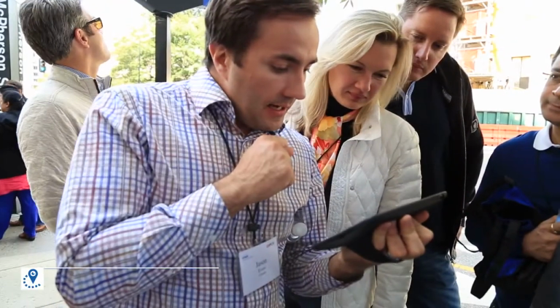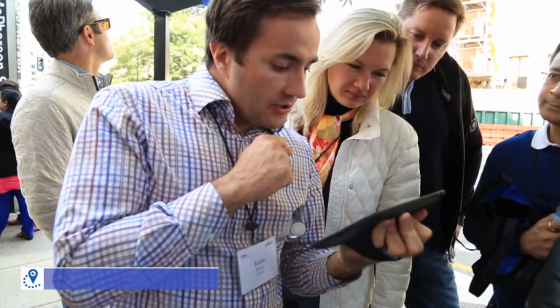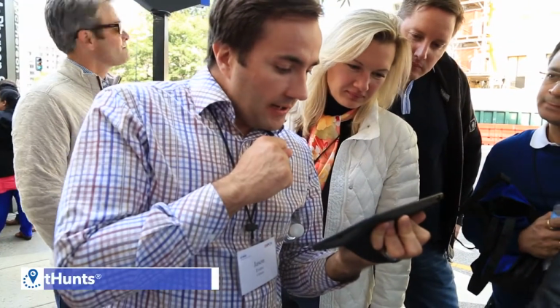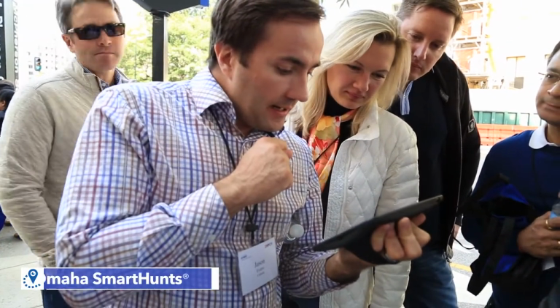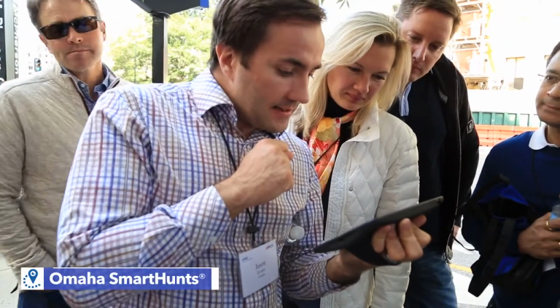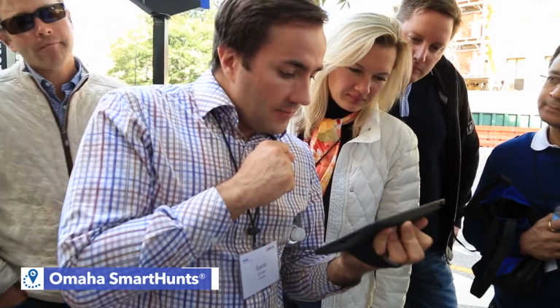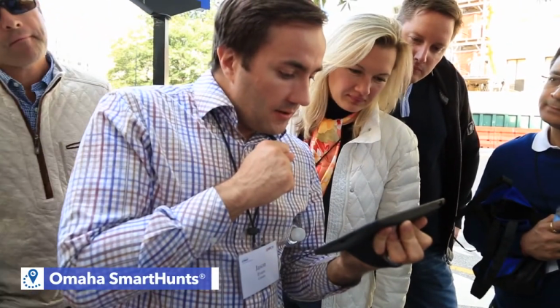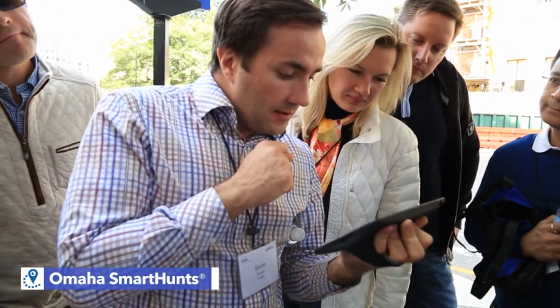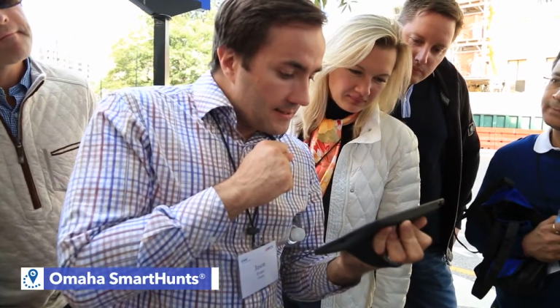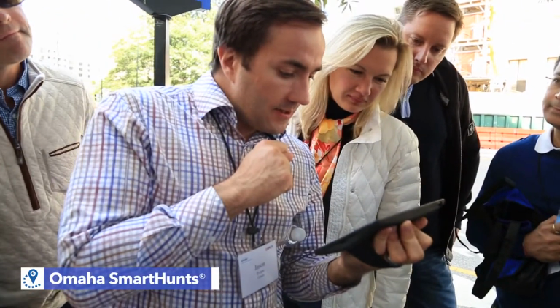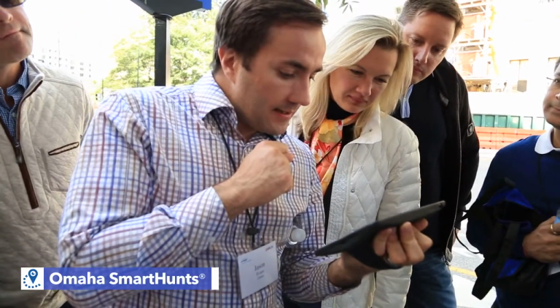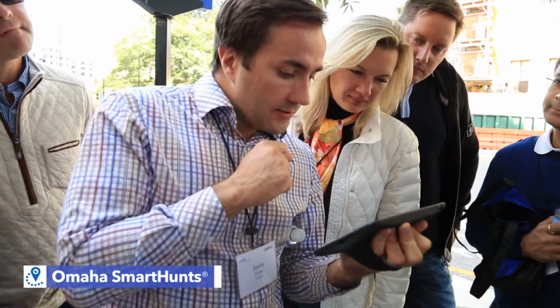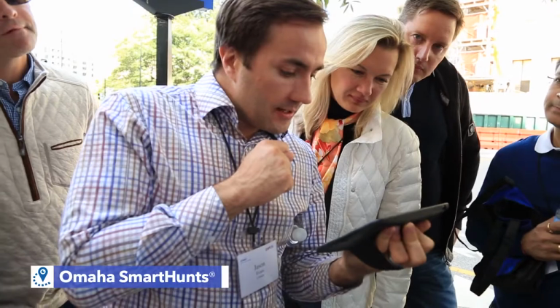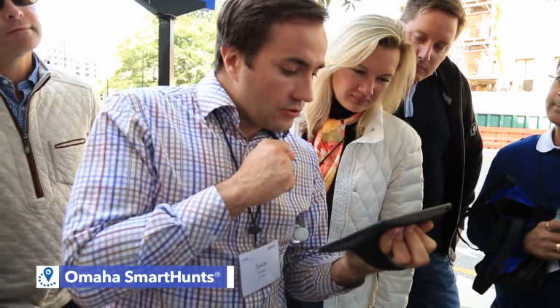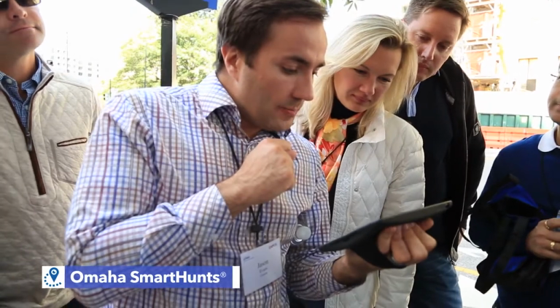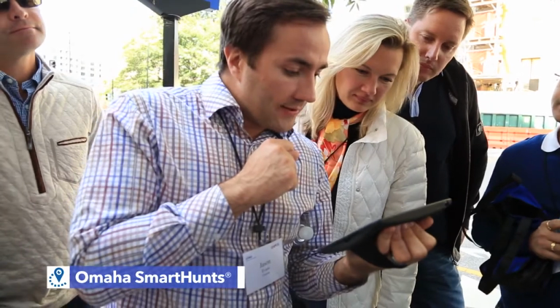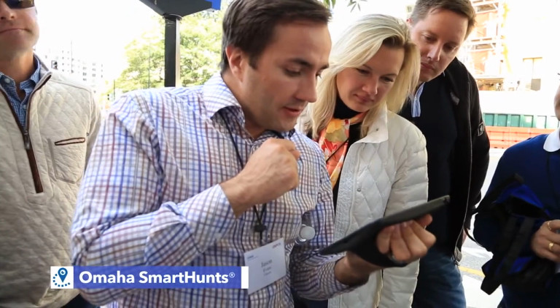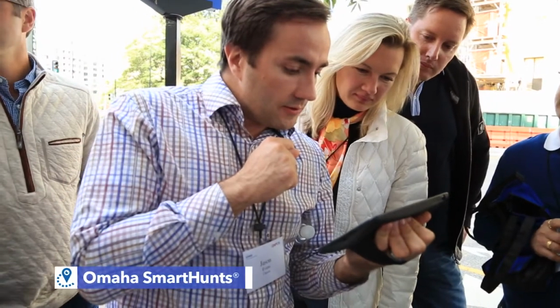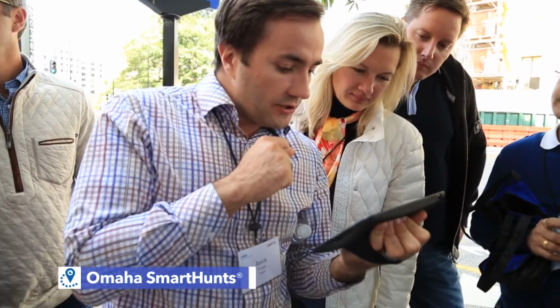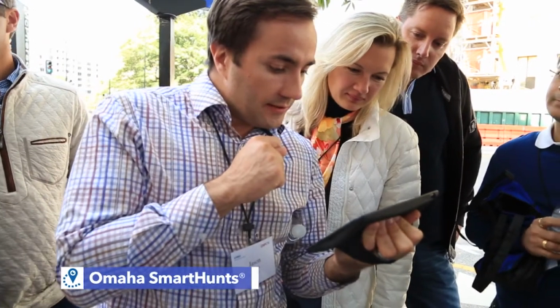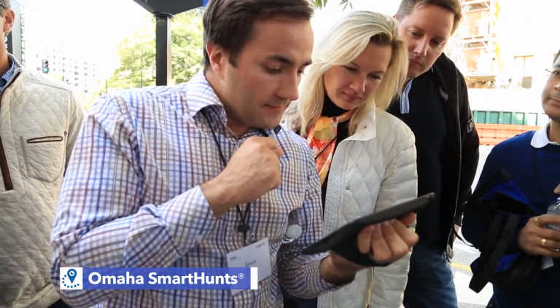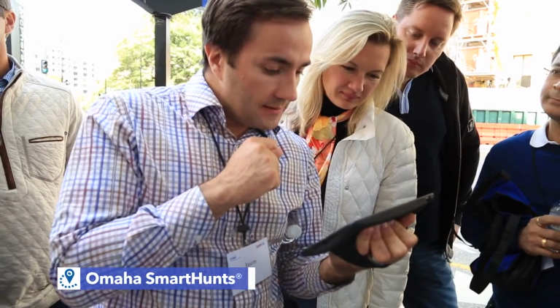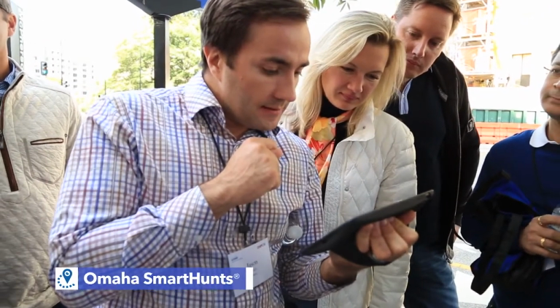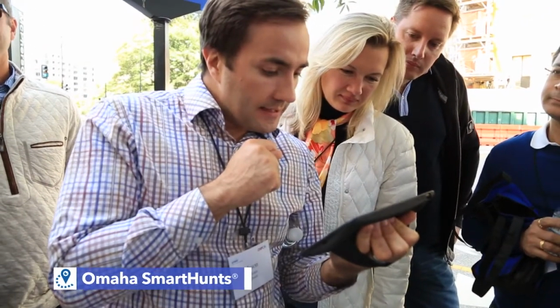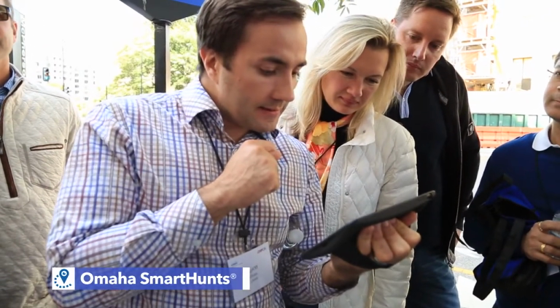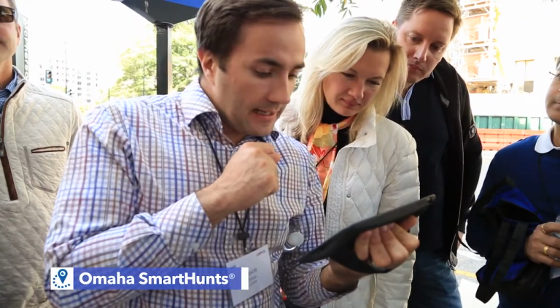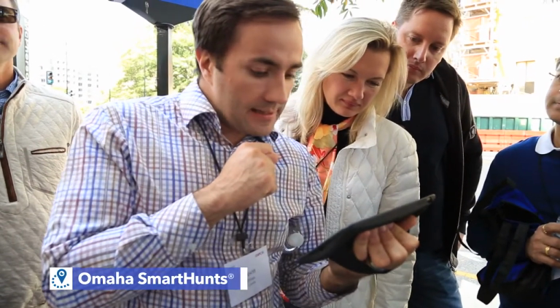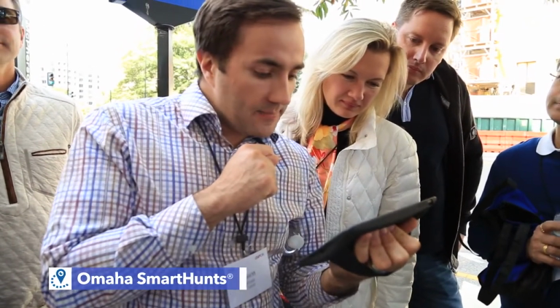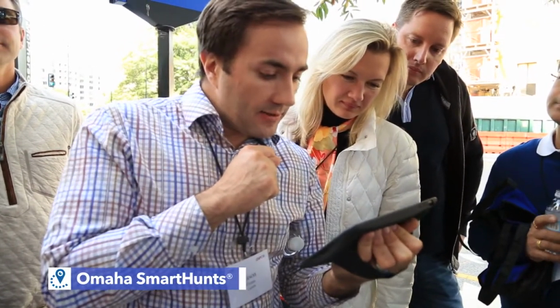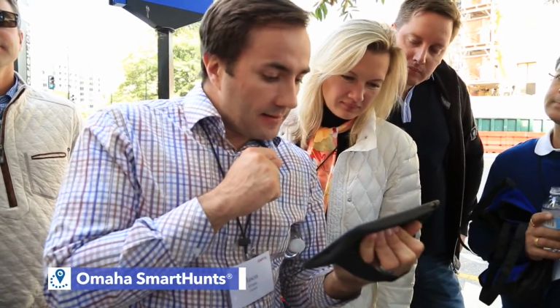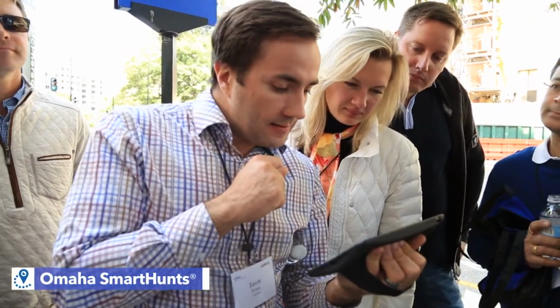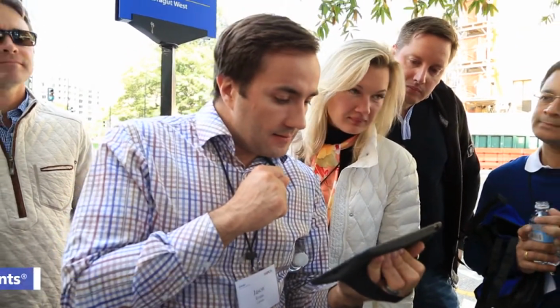And join an assembly line to create a school pack for local children — that's a bonus. Yeah, this is a big one. Let's go.